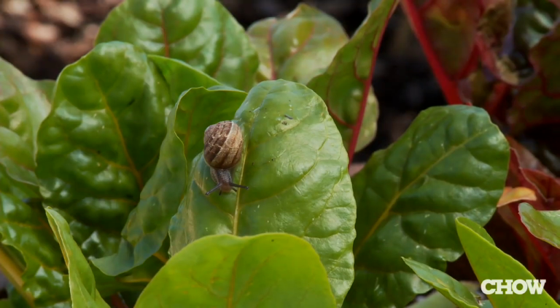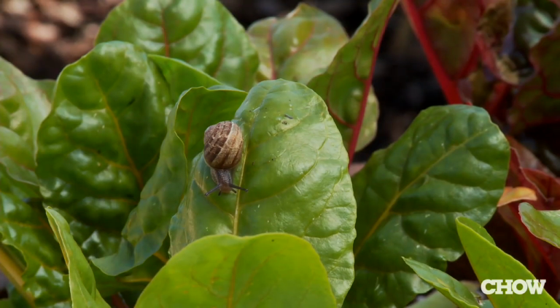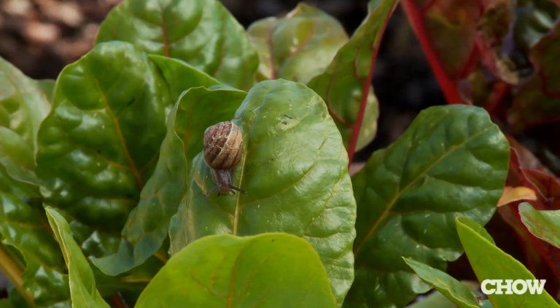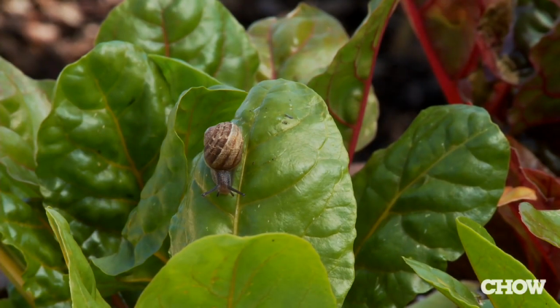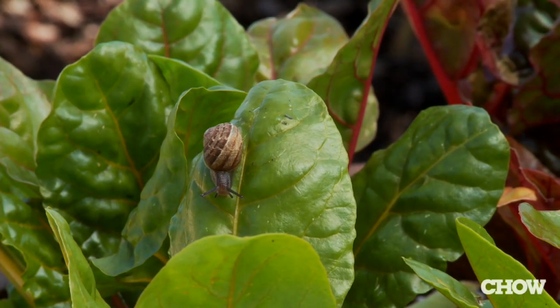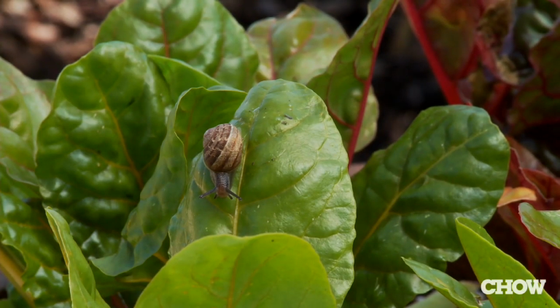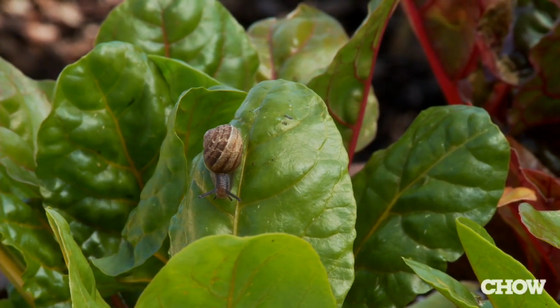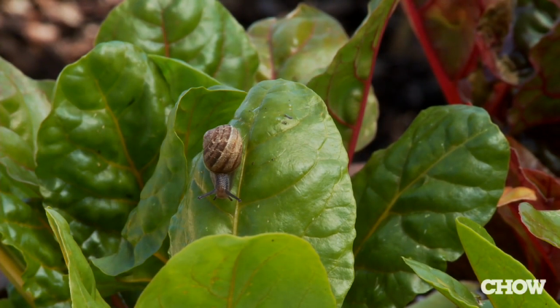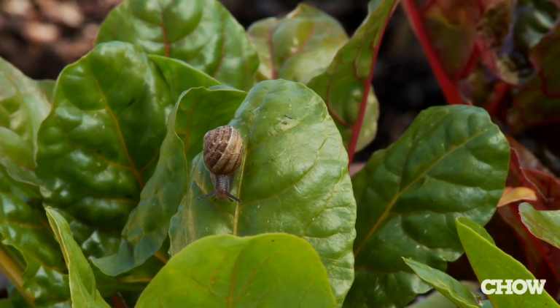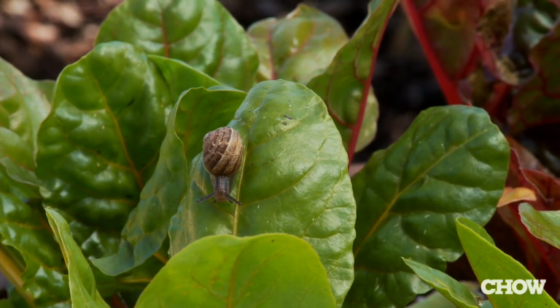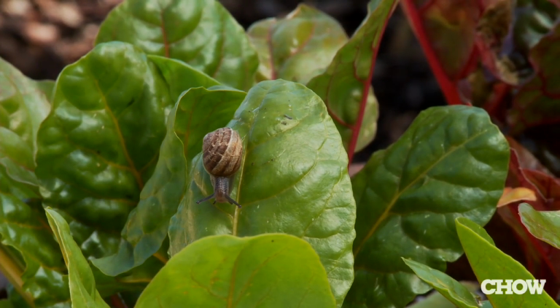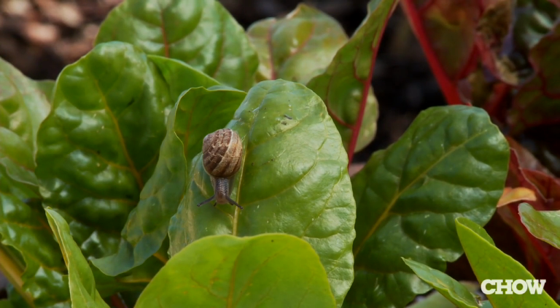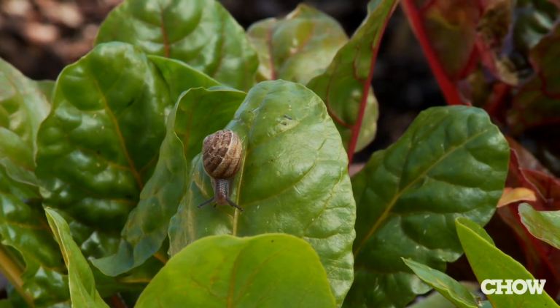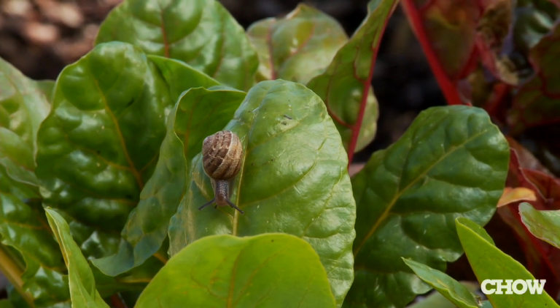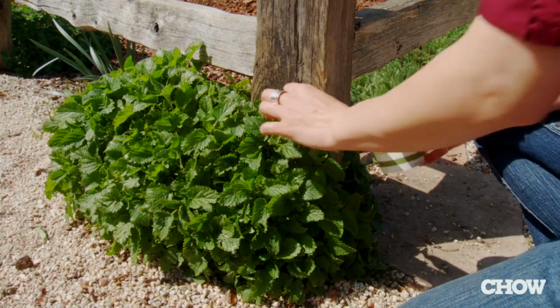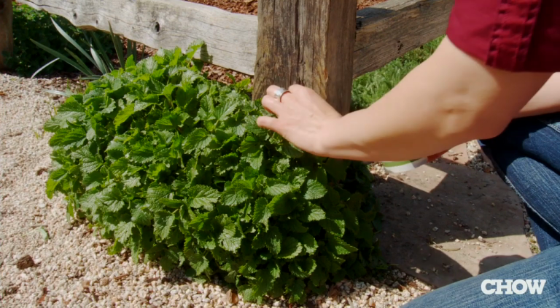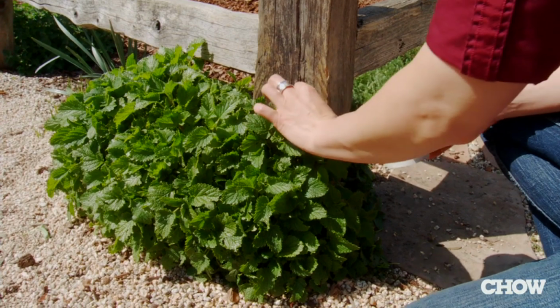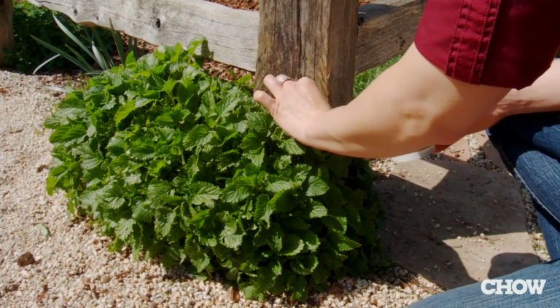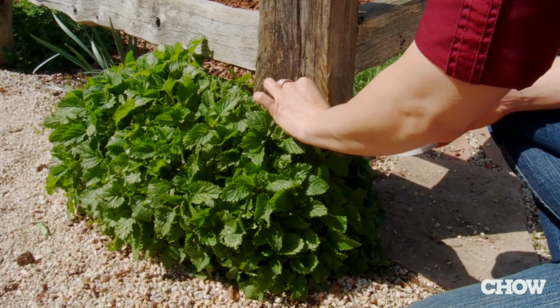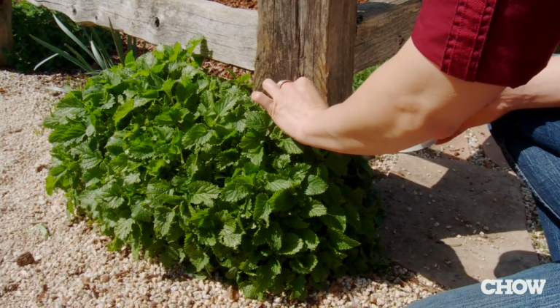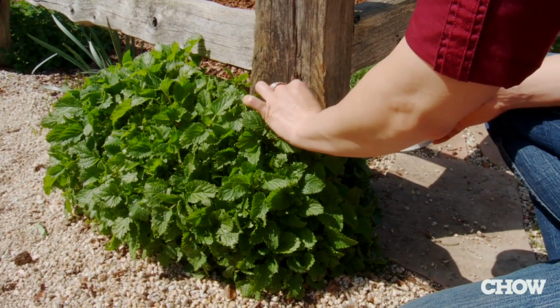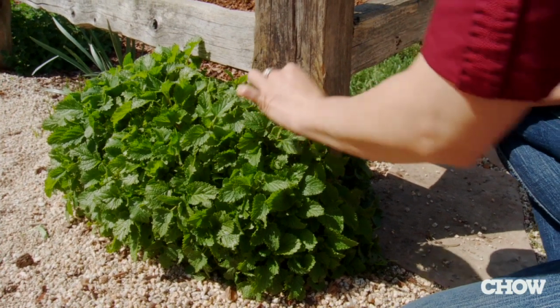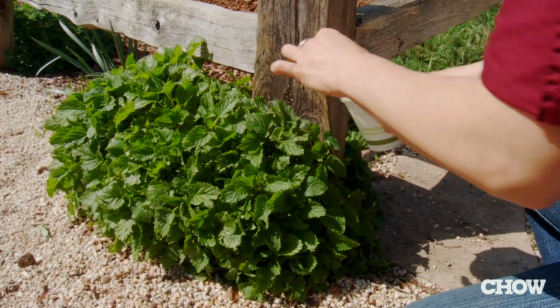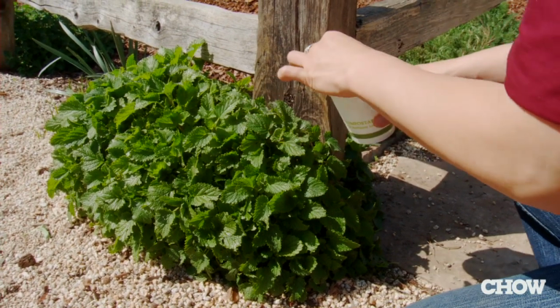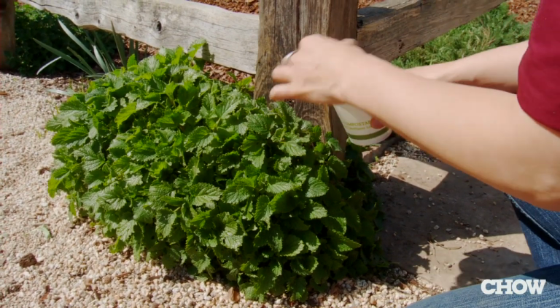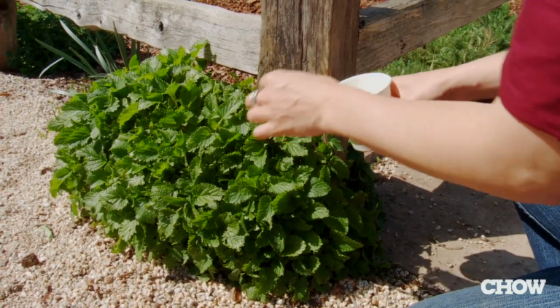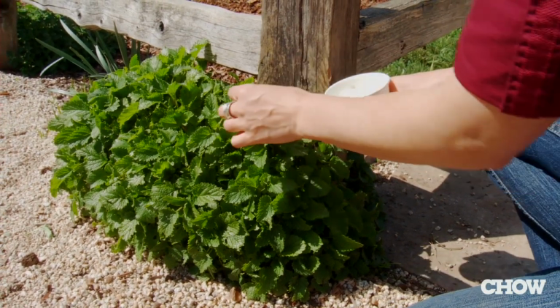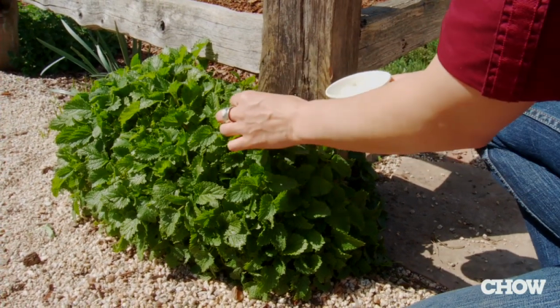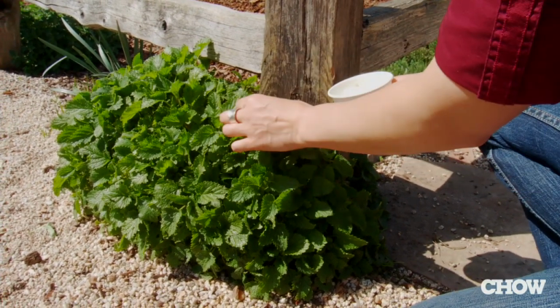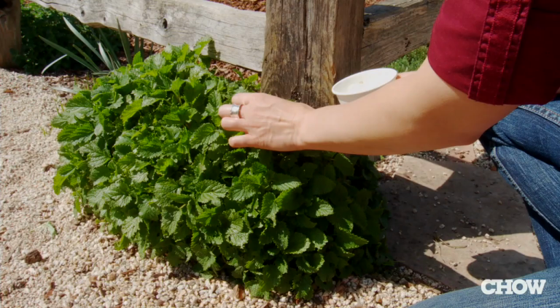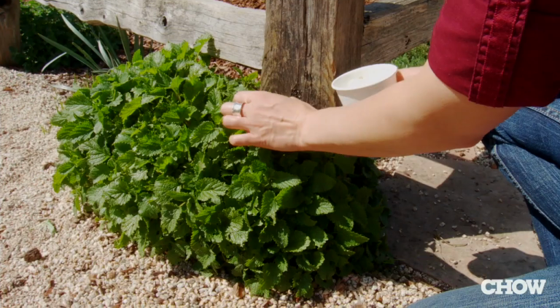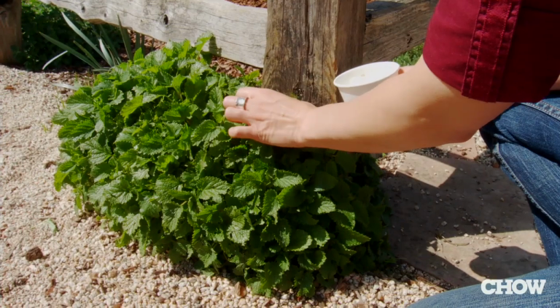The first and most reliable way to get rid of snails is to go around your garden and handpick them, put them into a cup, and throw them in the garbage.